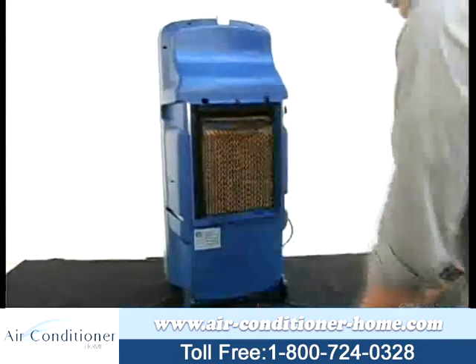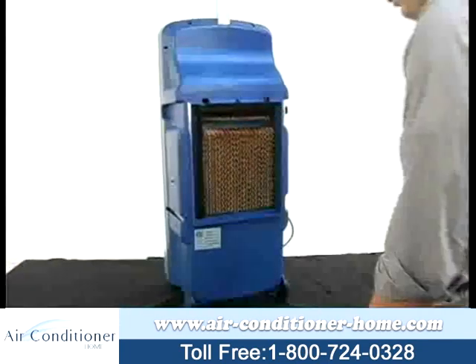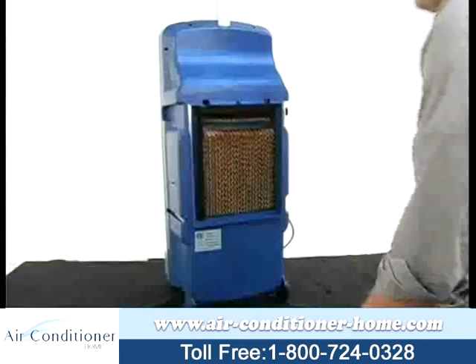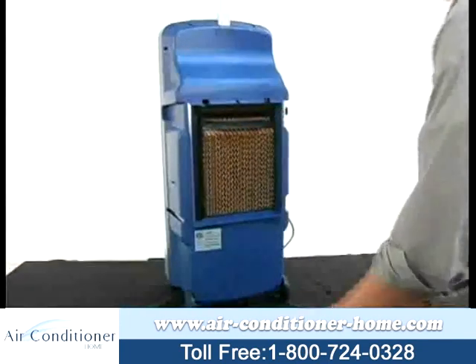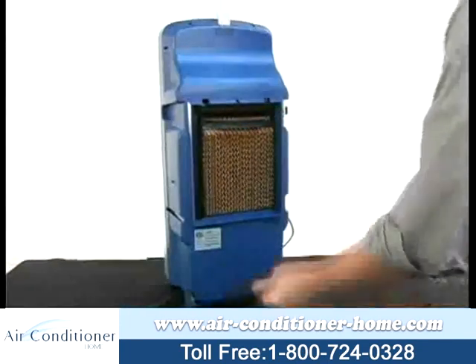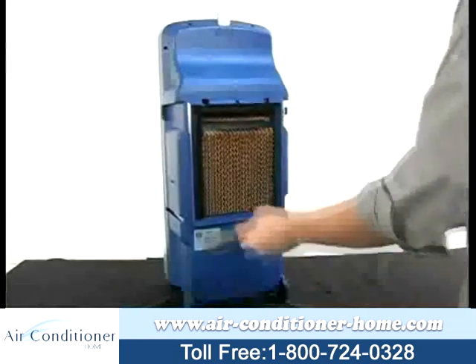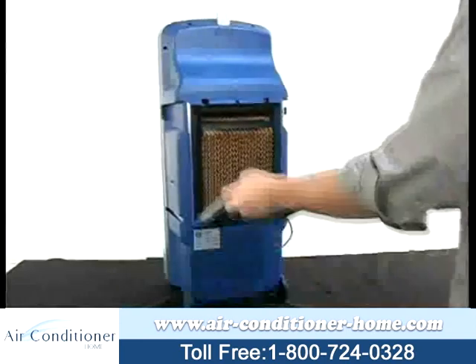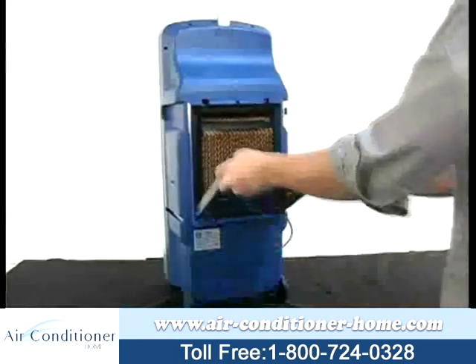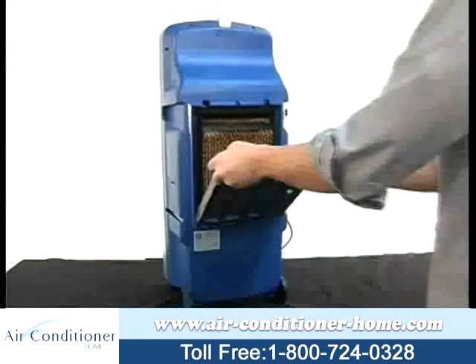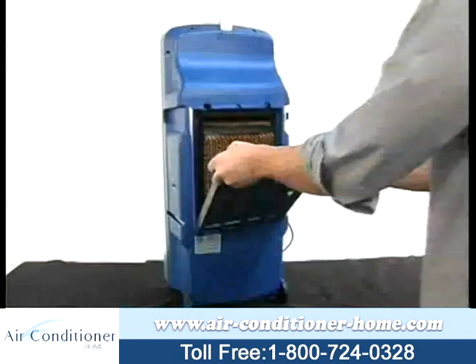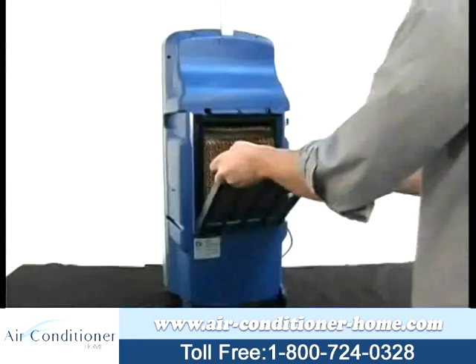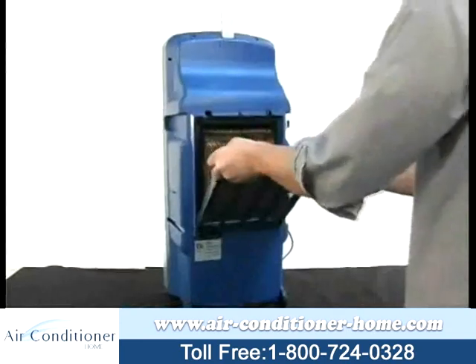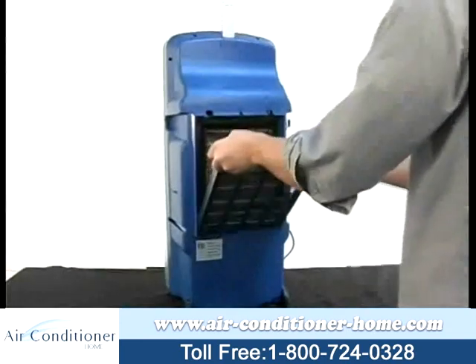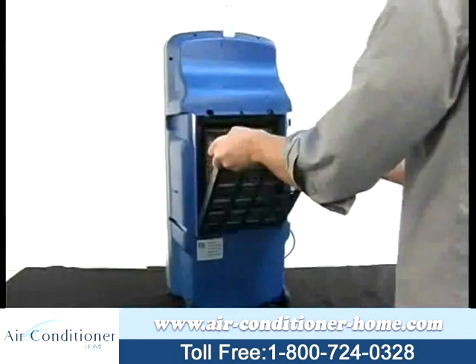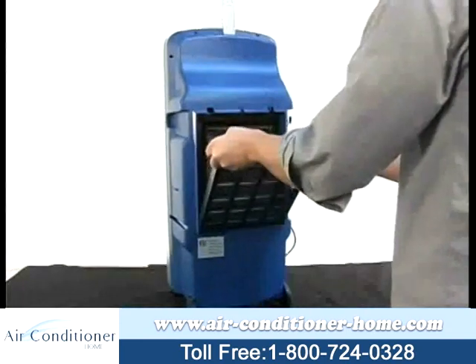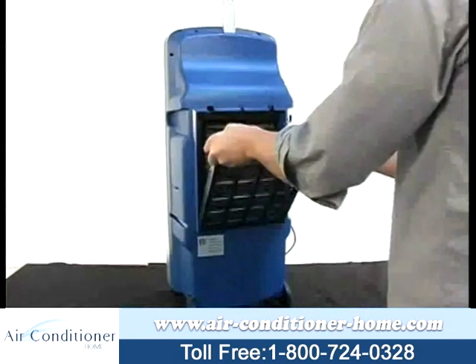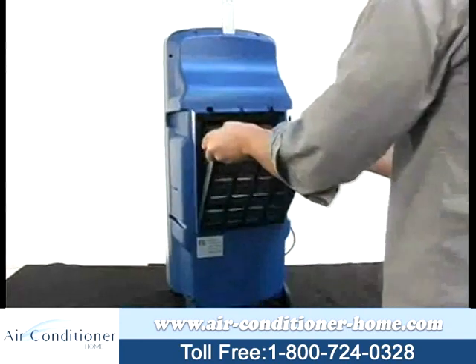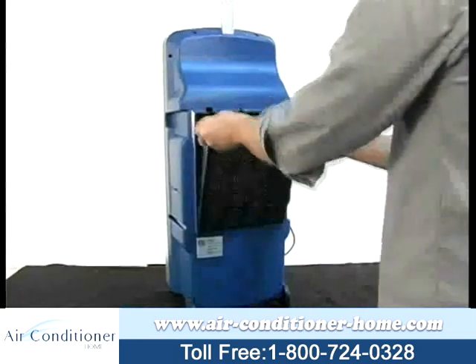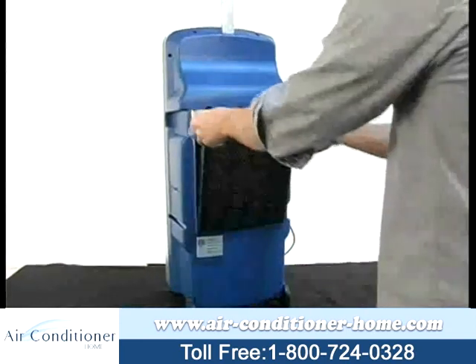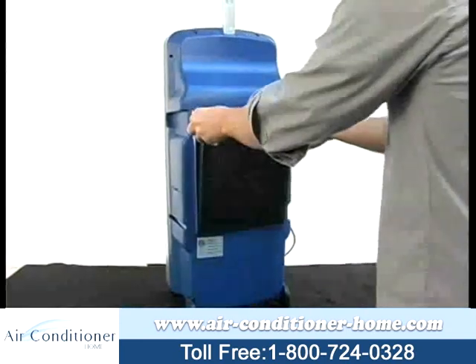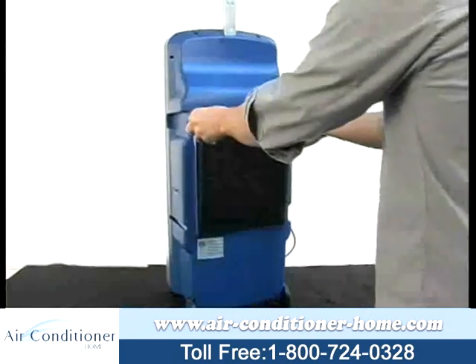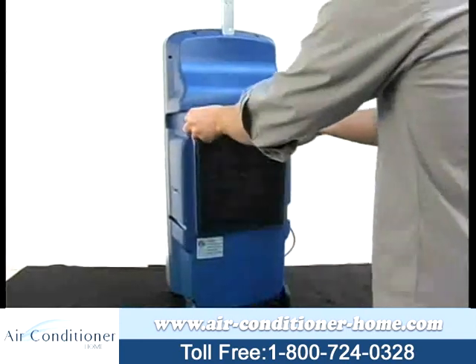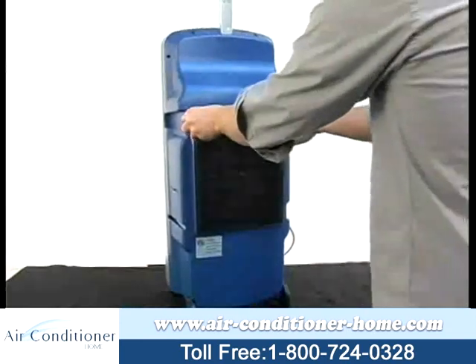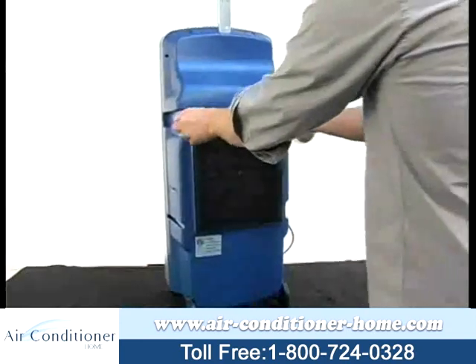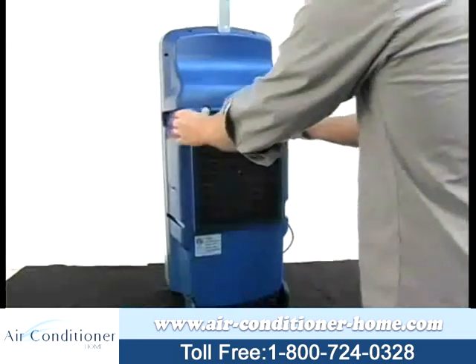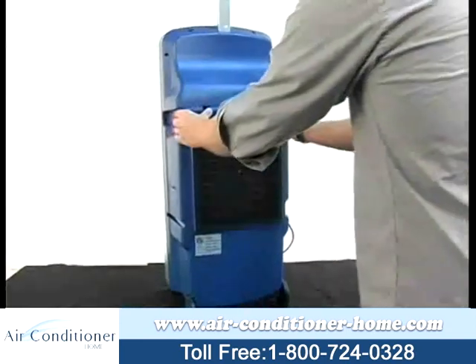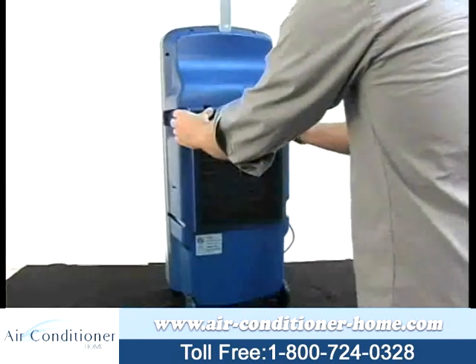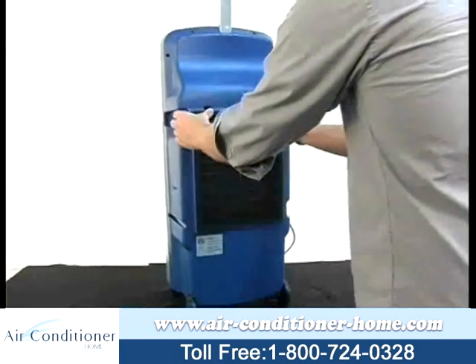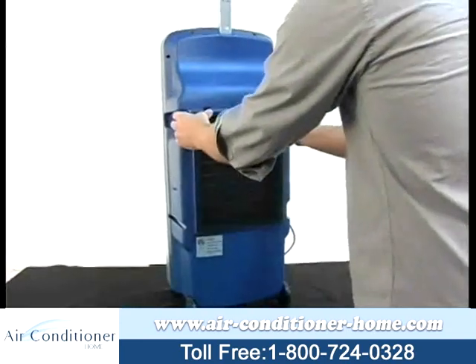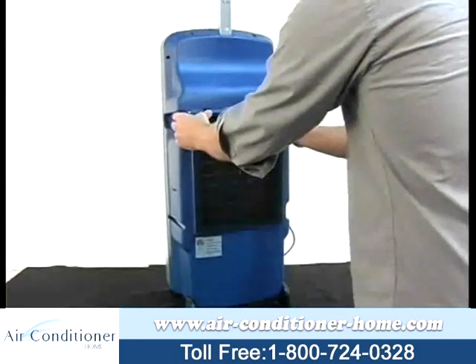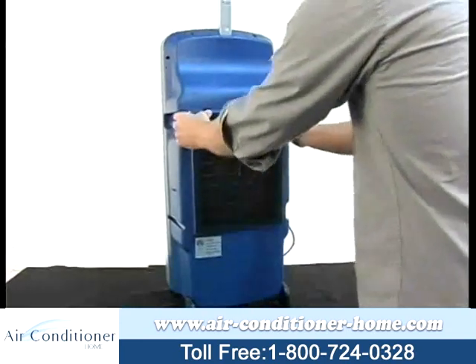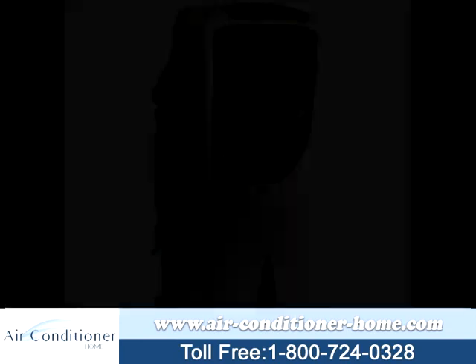A 1-8 hour timer can be set, and the airflow can be adjusted from fixed to continuously sweeping.